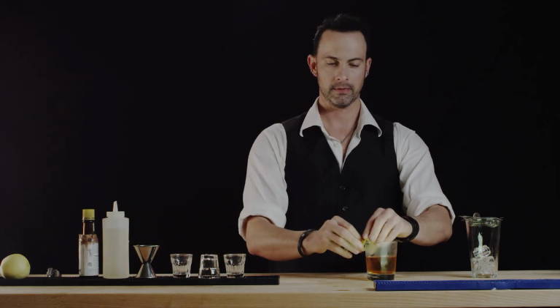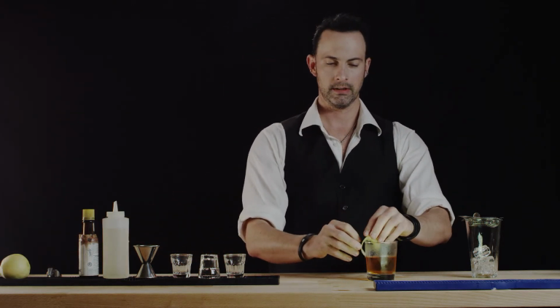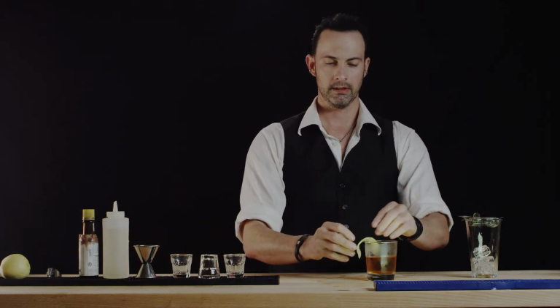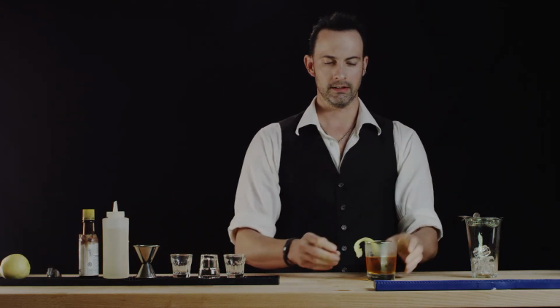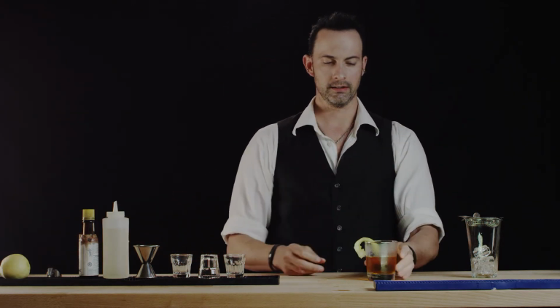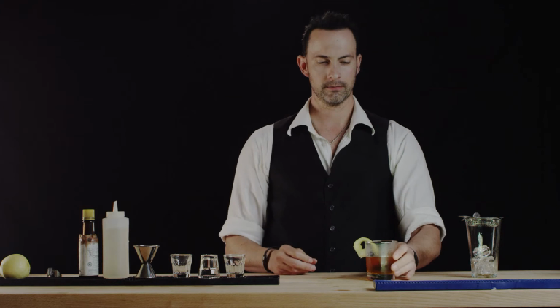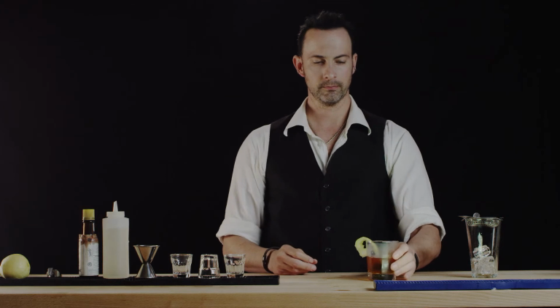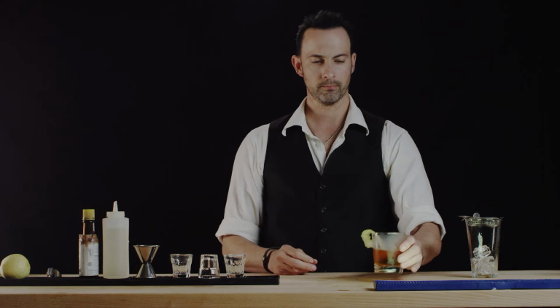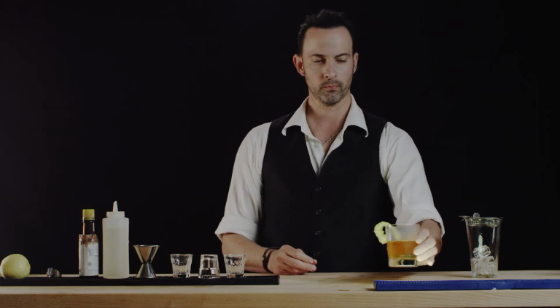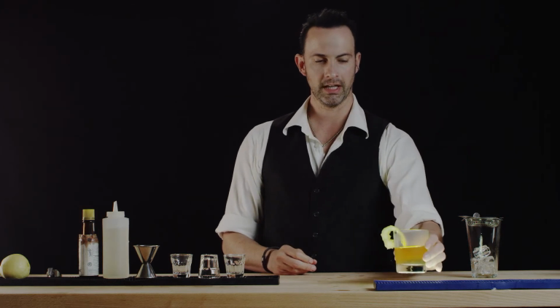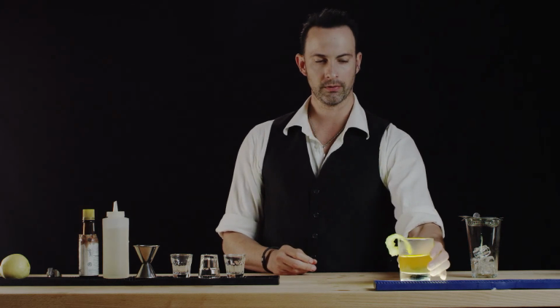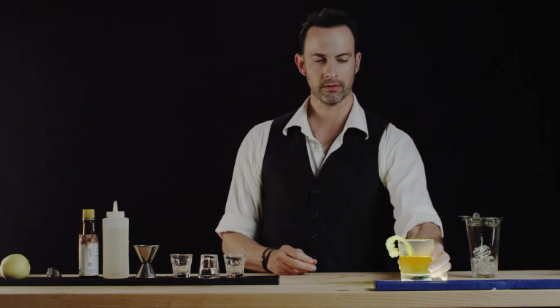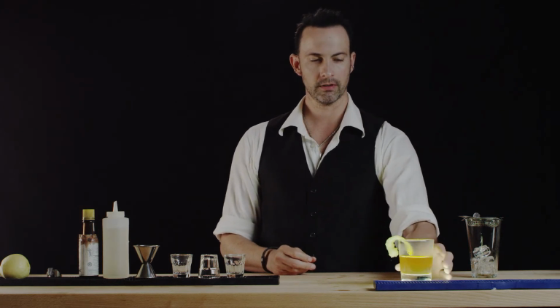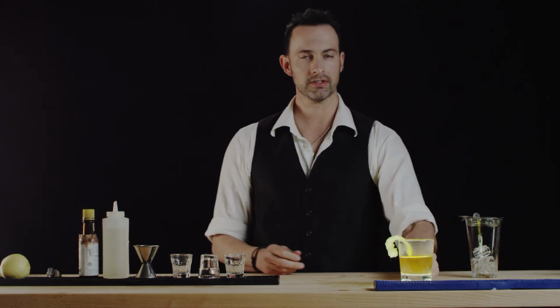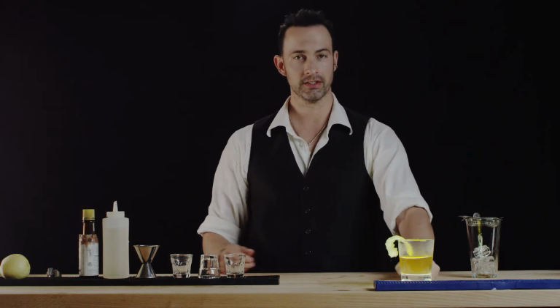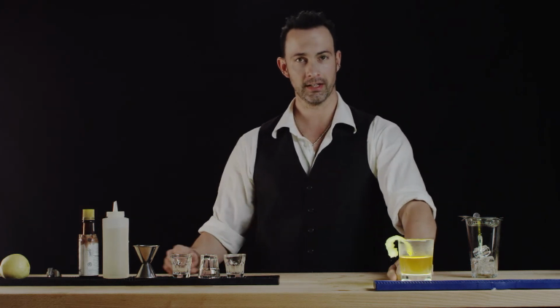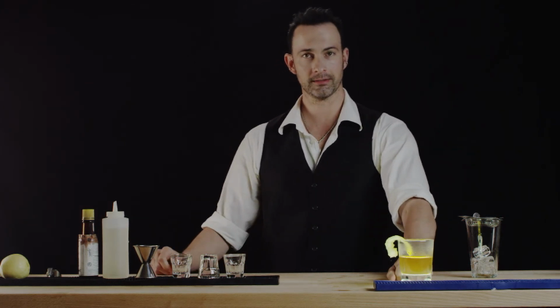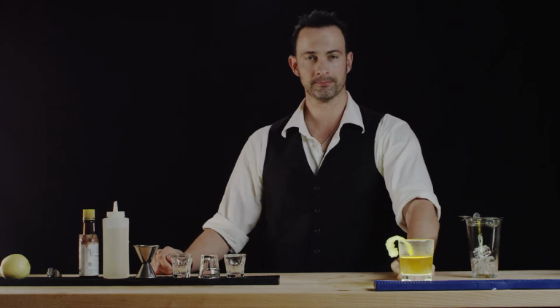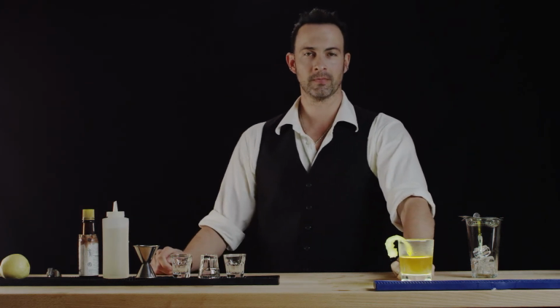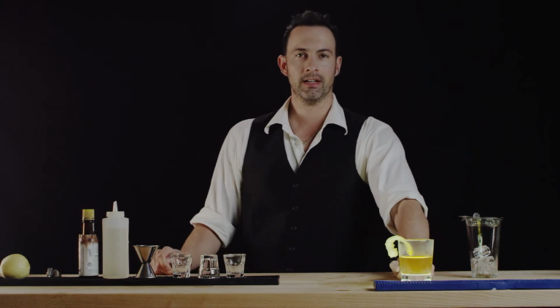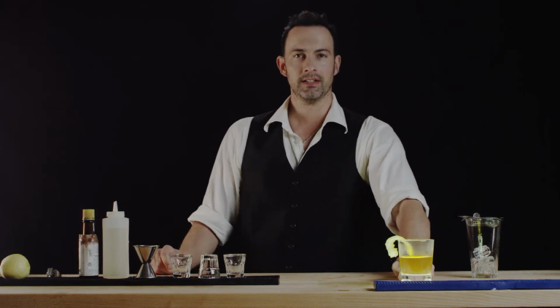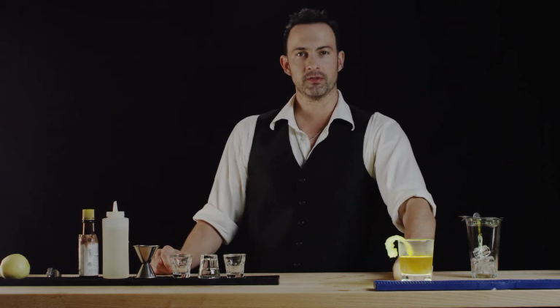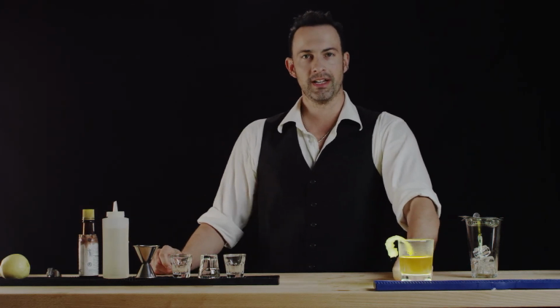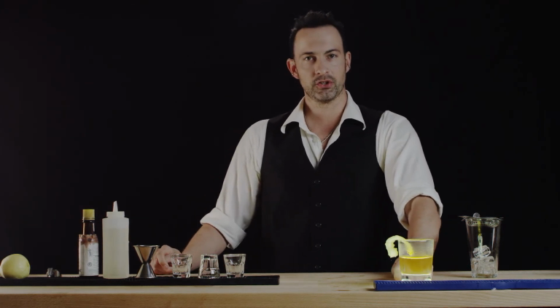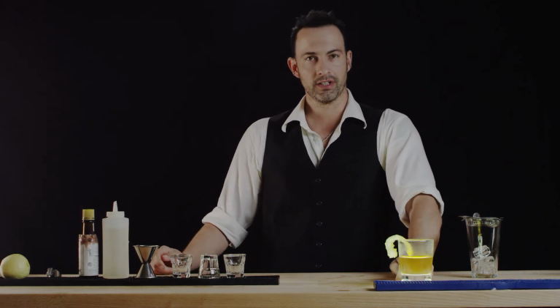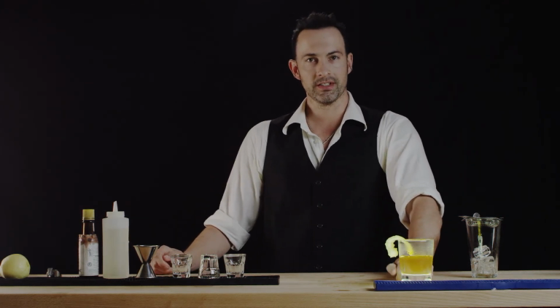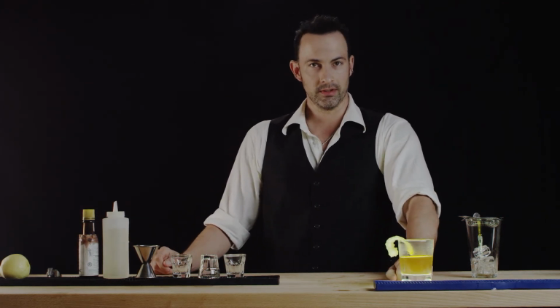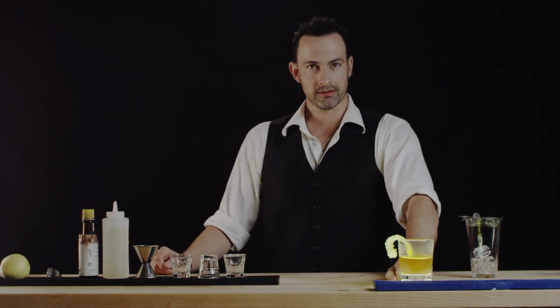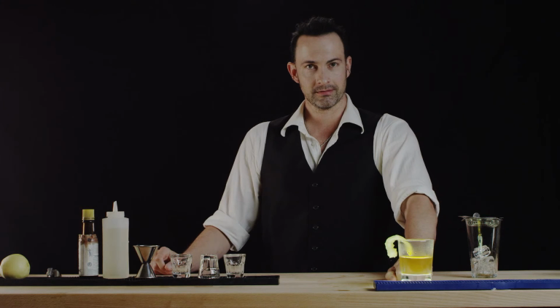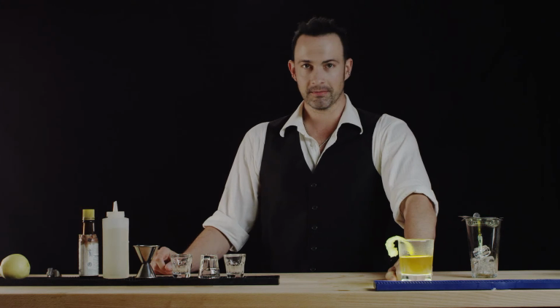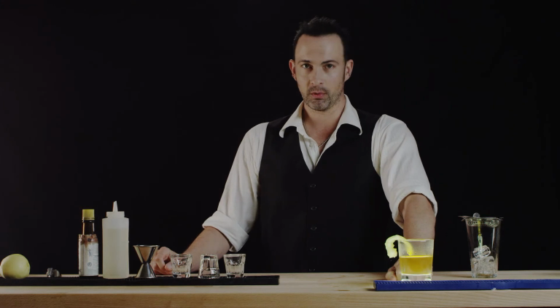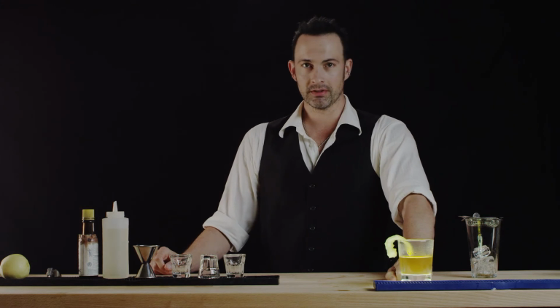And then we have the Sazerac. This is Best Drink Recipes — thanks for watching.